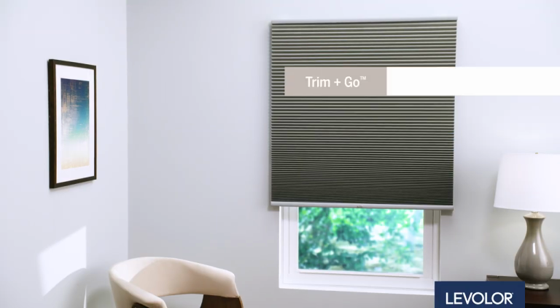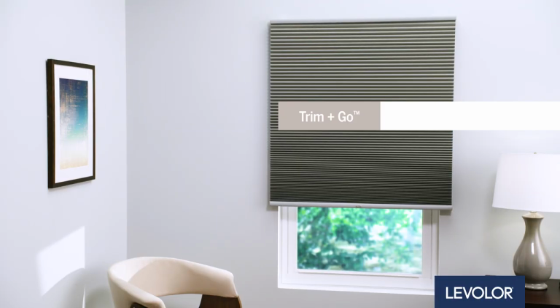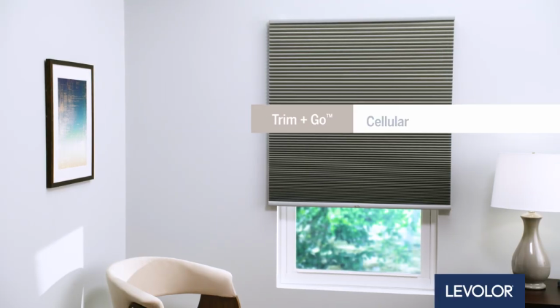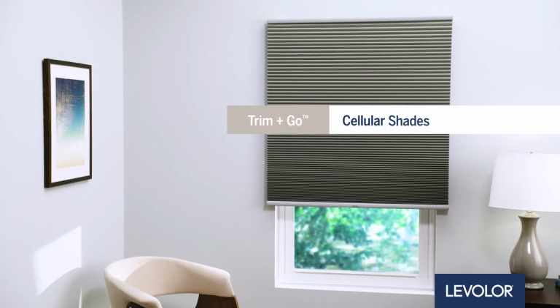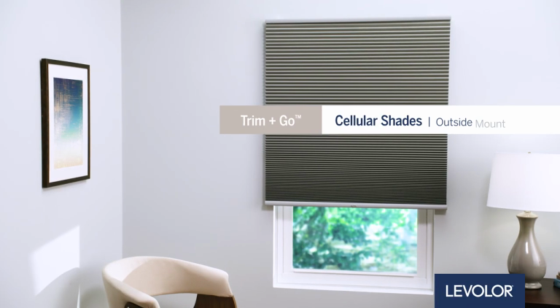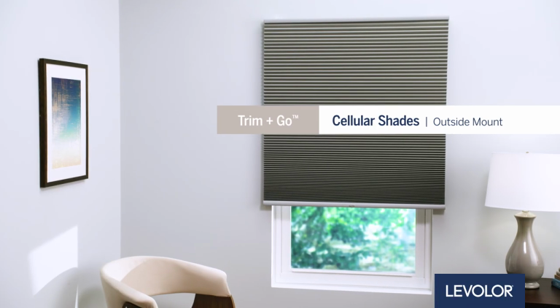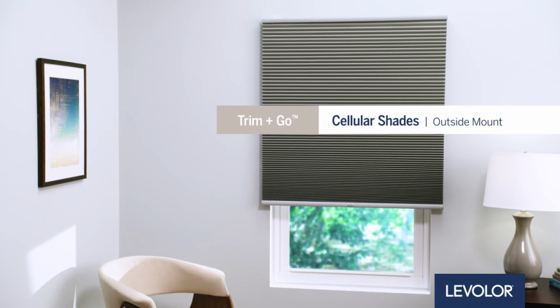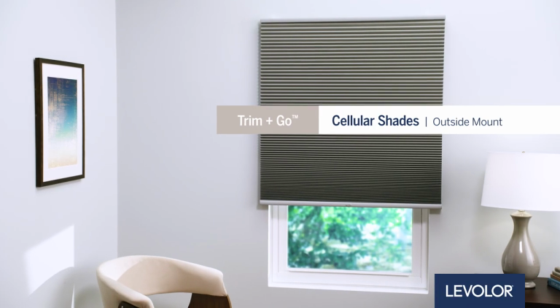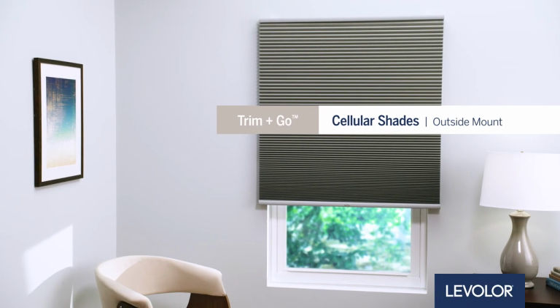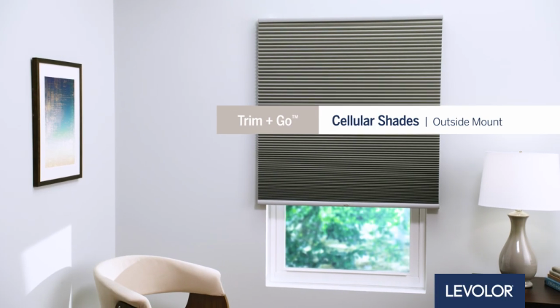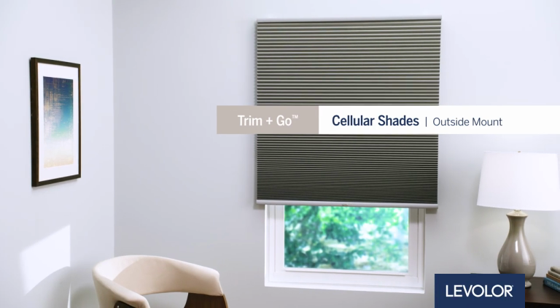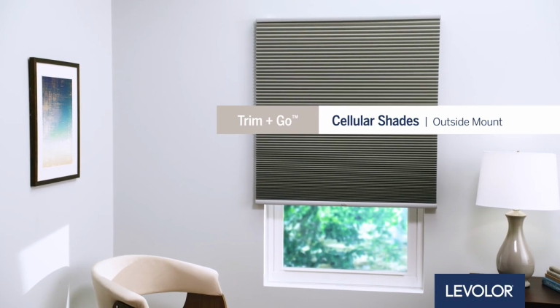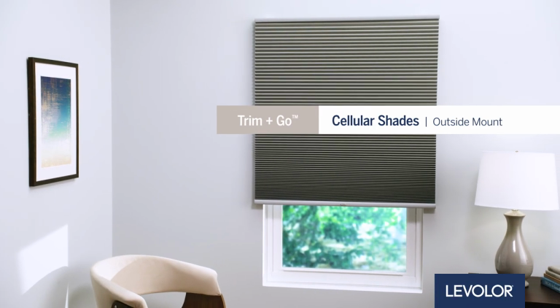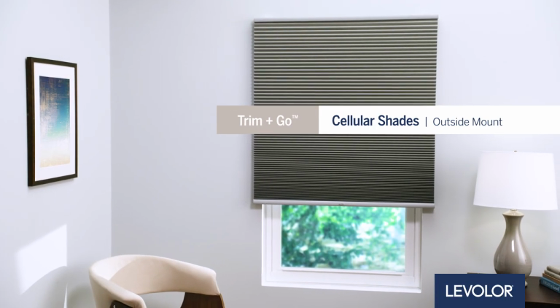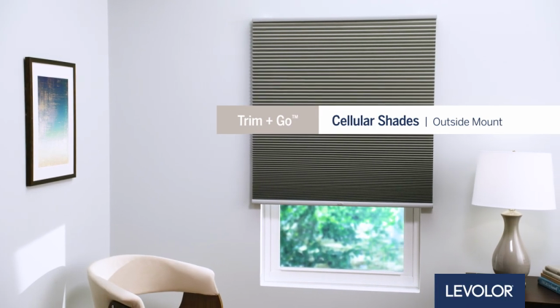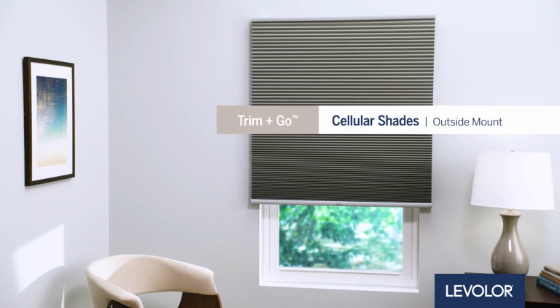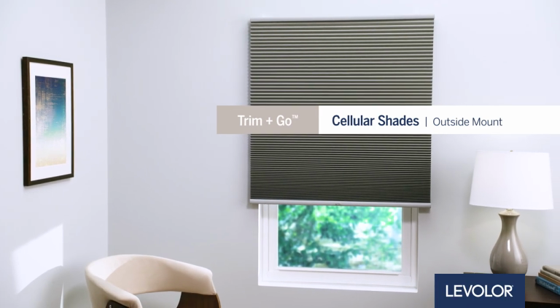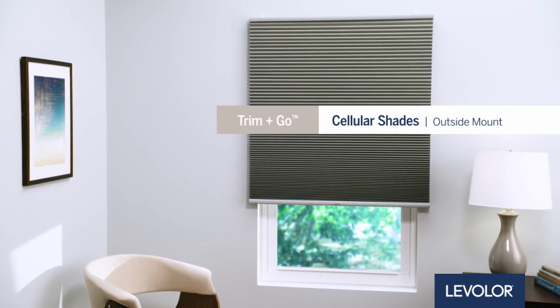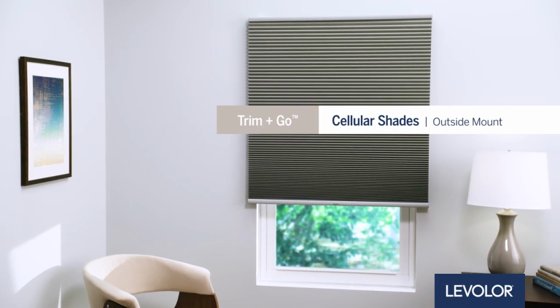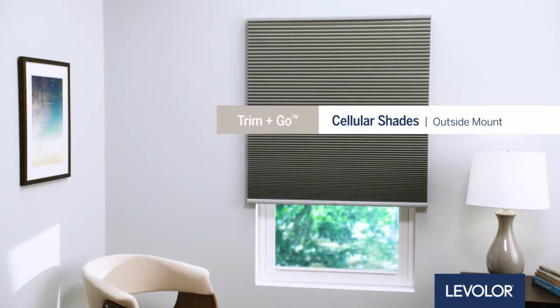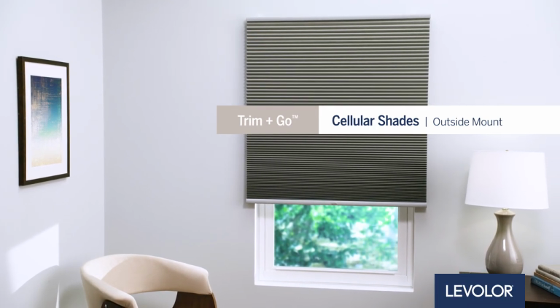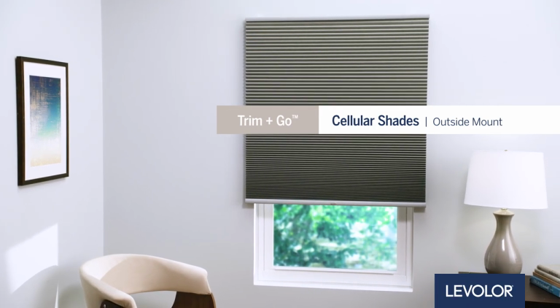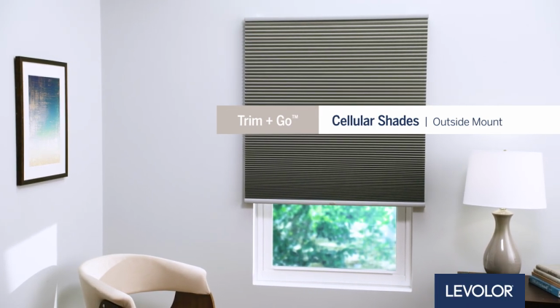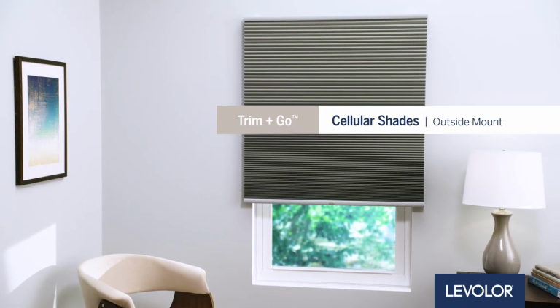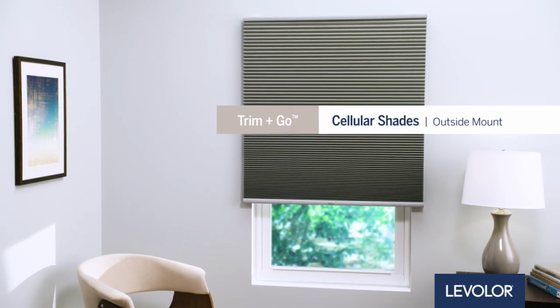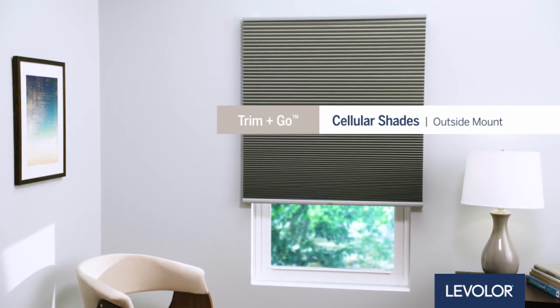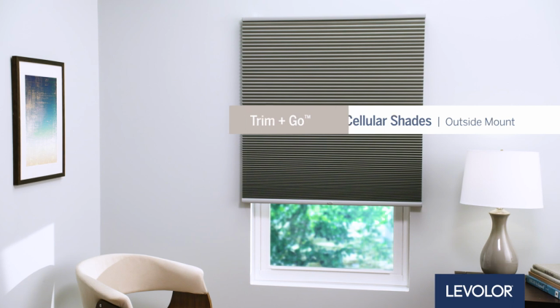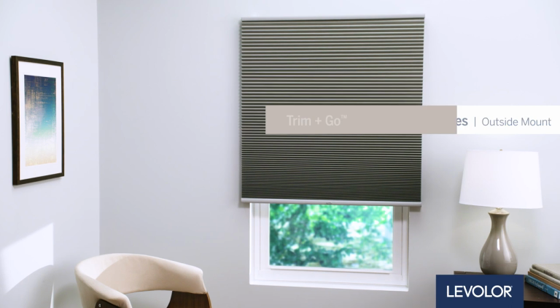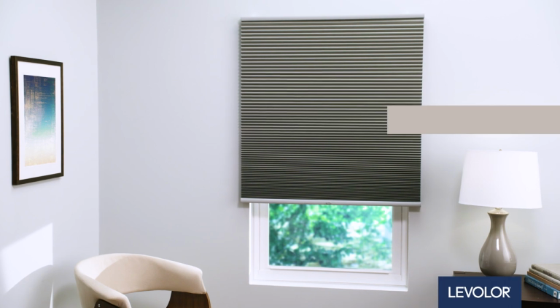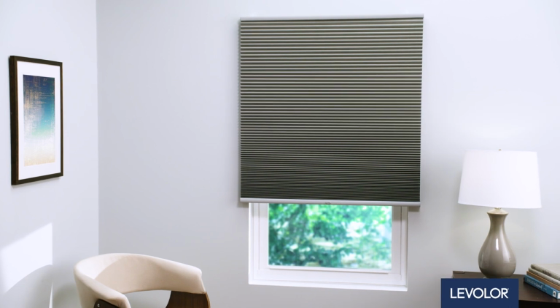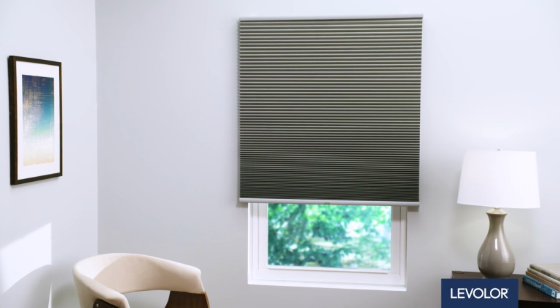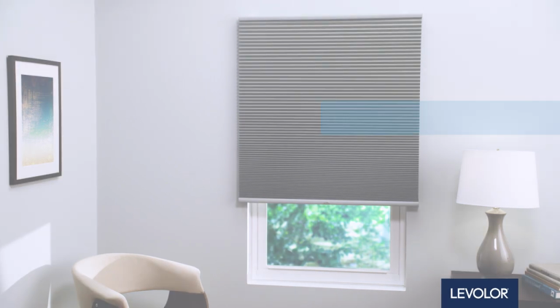How to install Levolor Trim & Go Cellular Shades, Outside Mount. Let's get started.